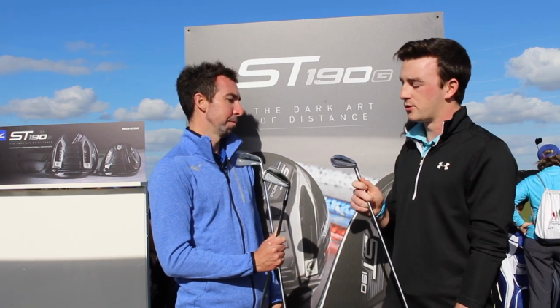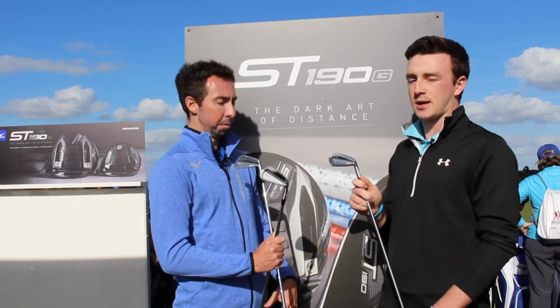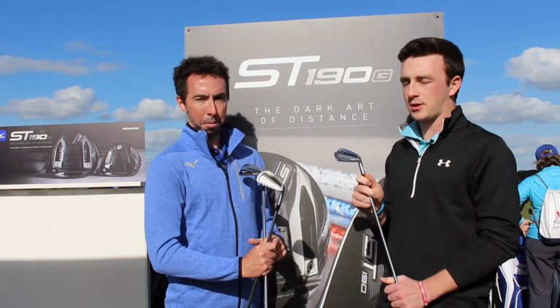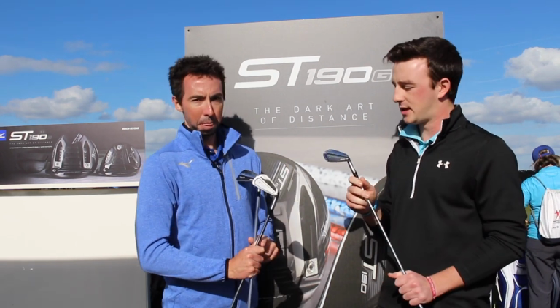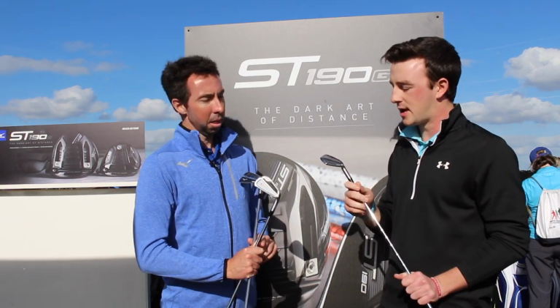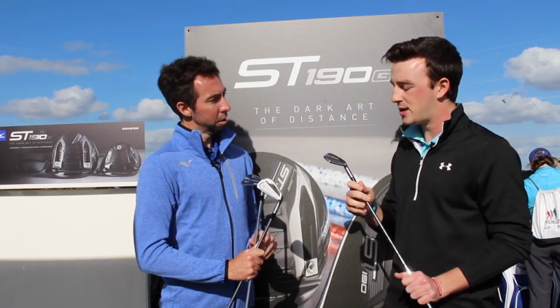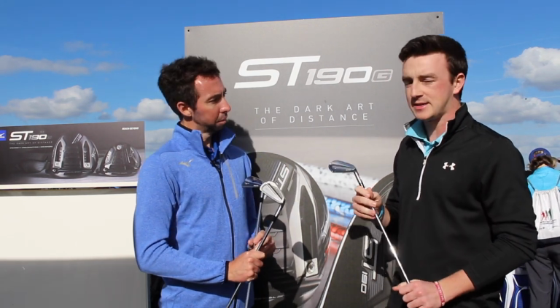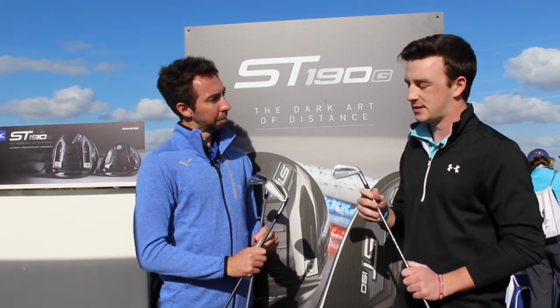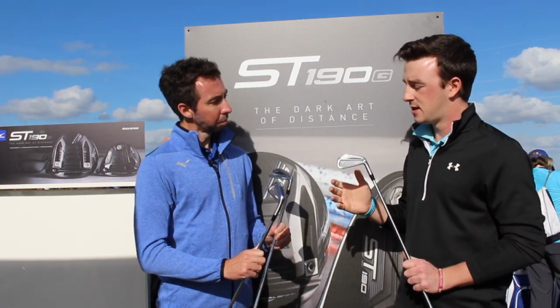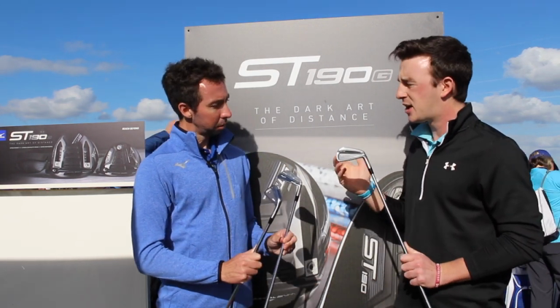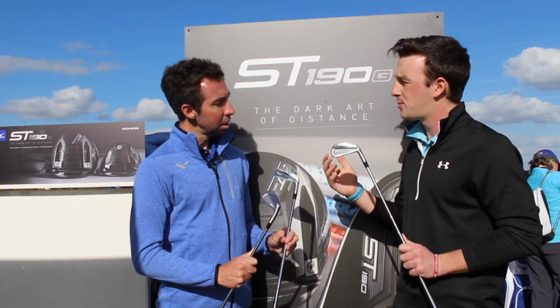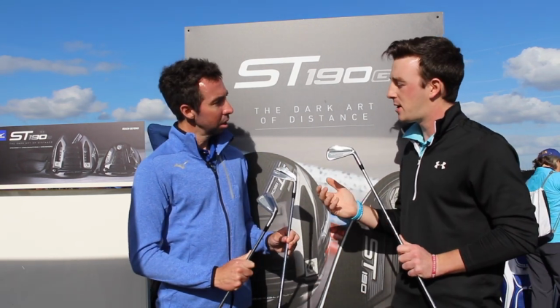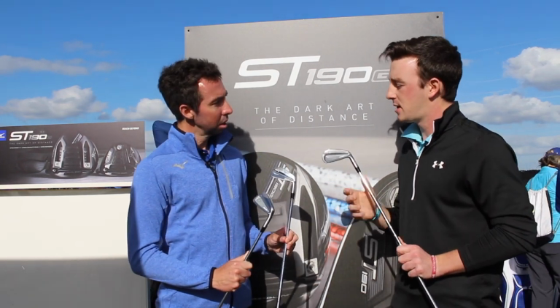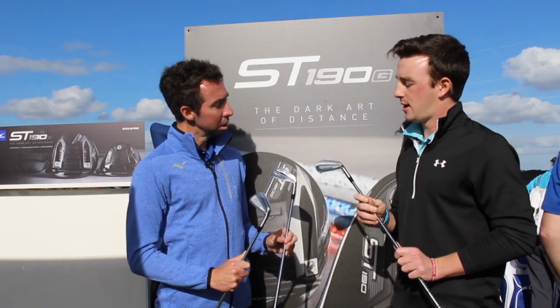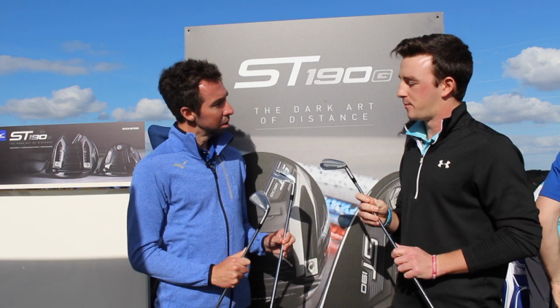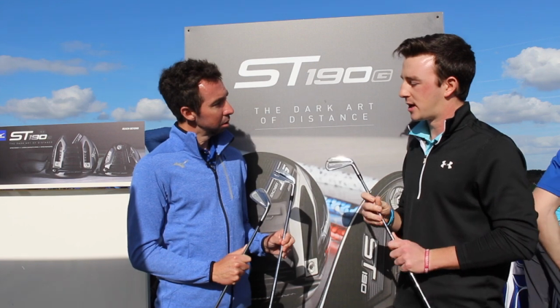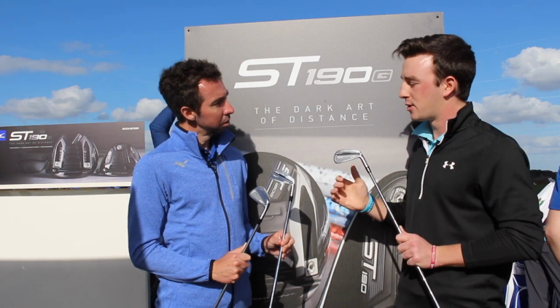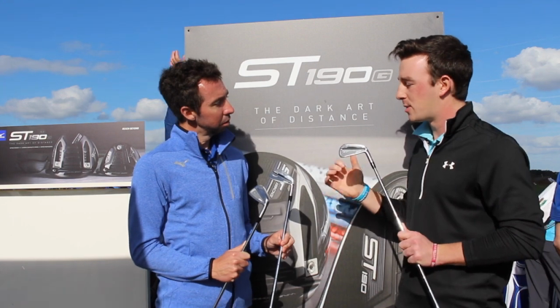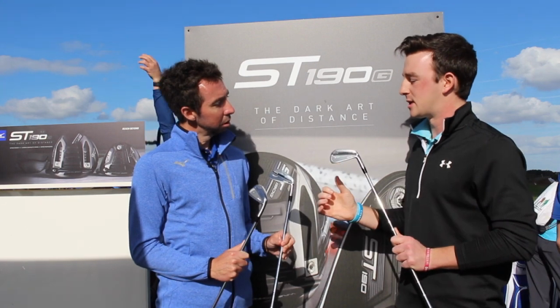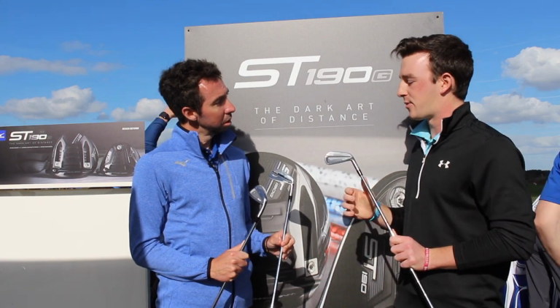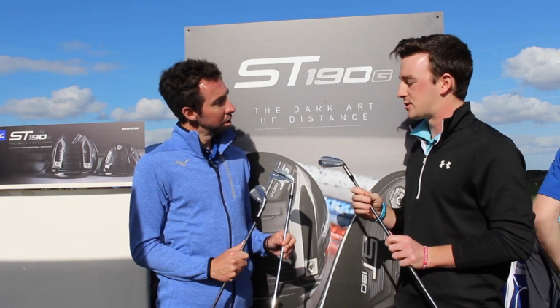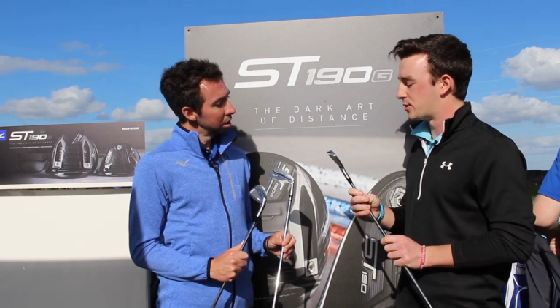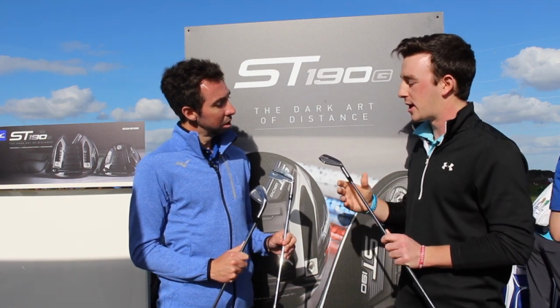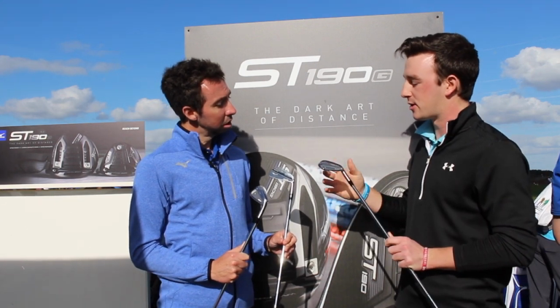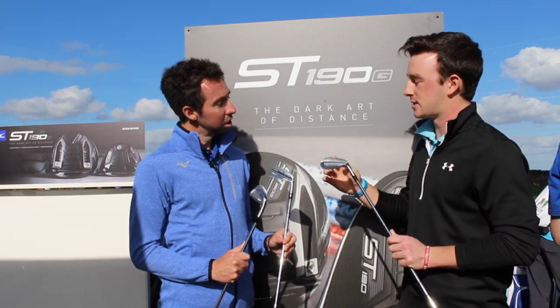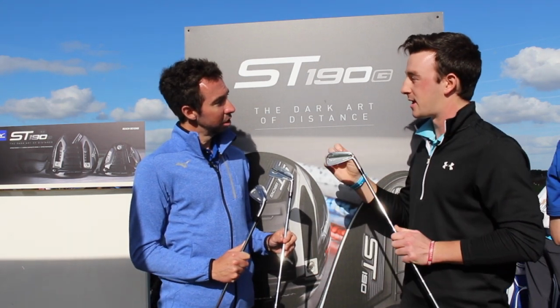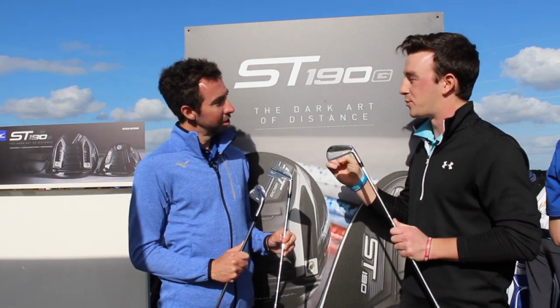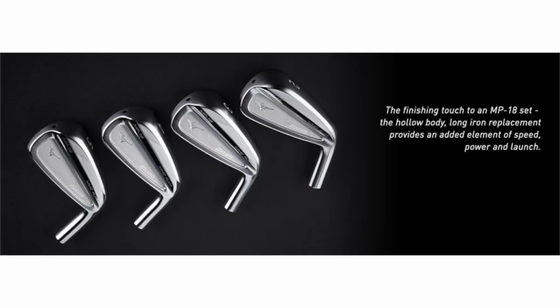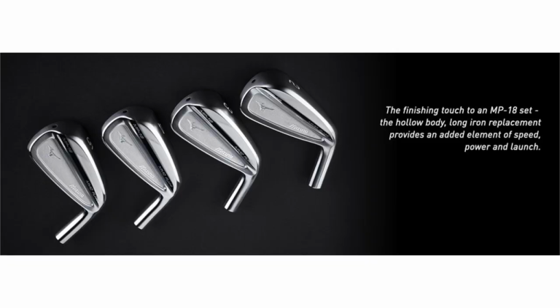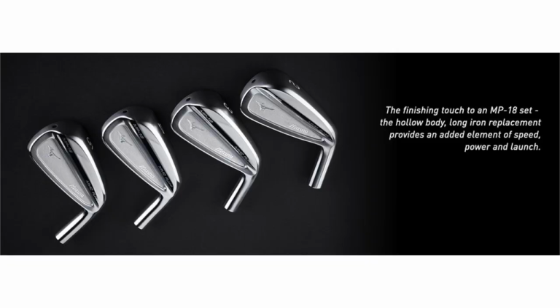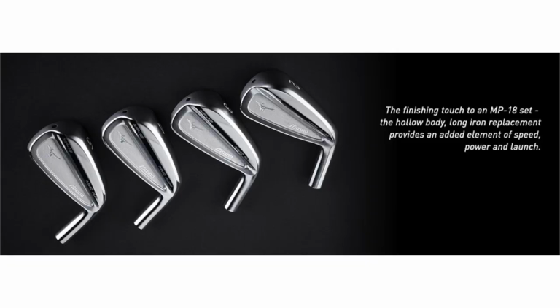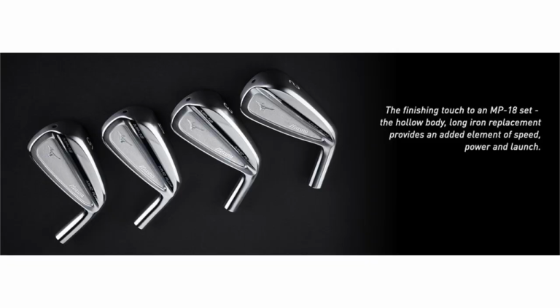Absolutely. With these MP18s, can you go a little bit more in depth as to the players that would be fit for each of these clubs?